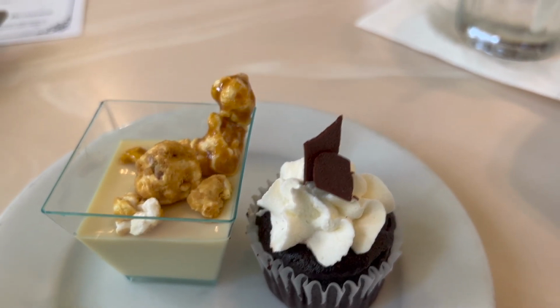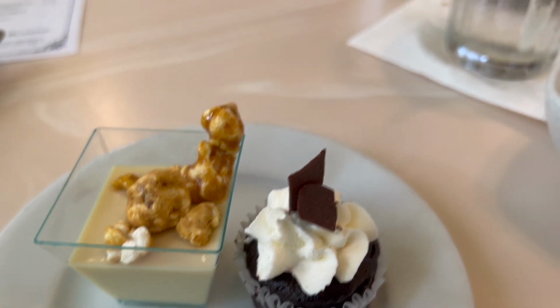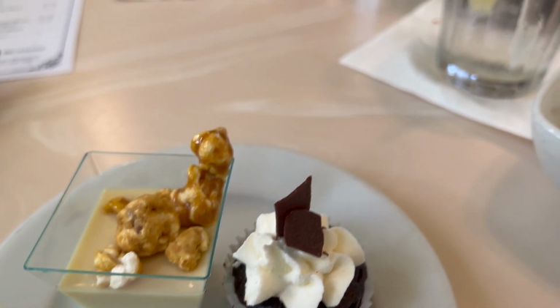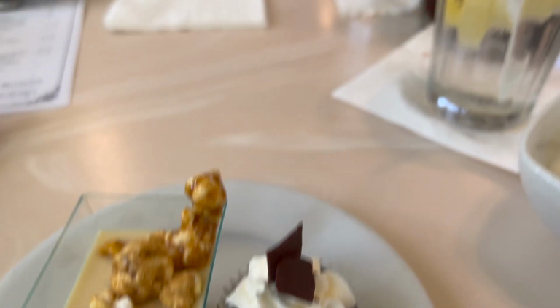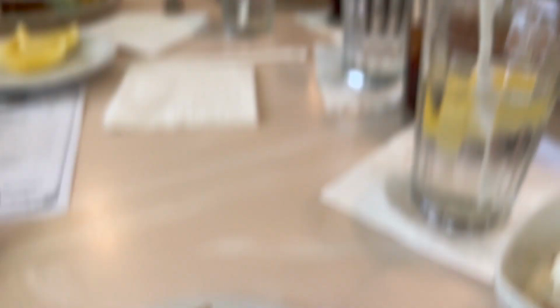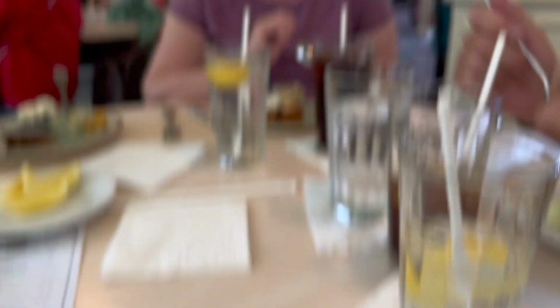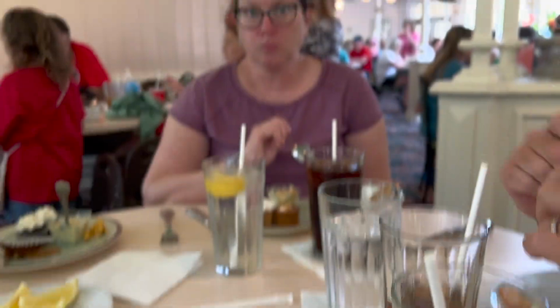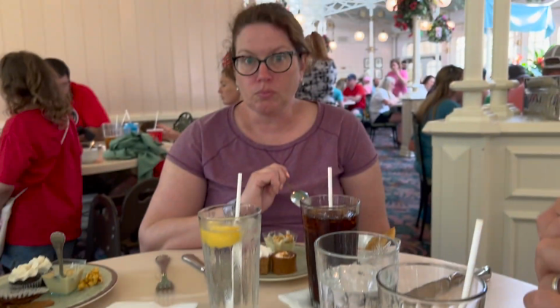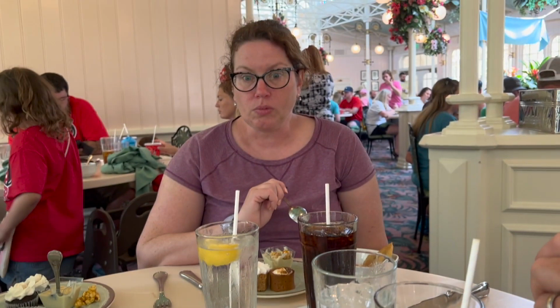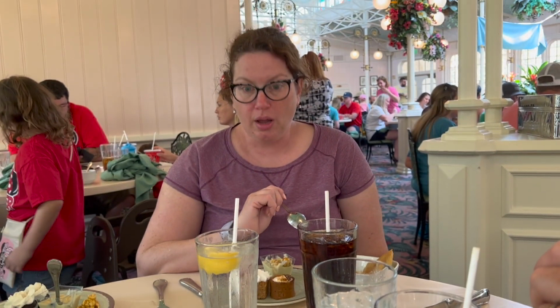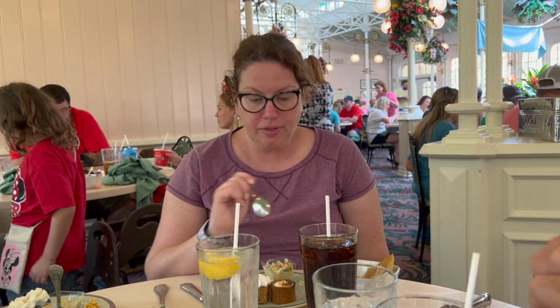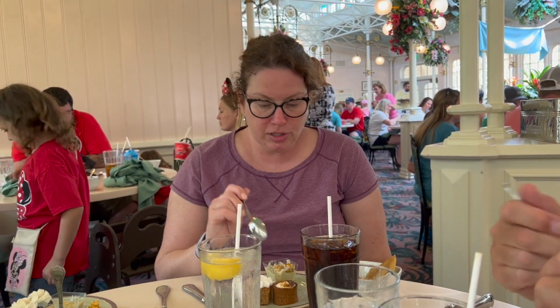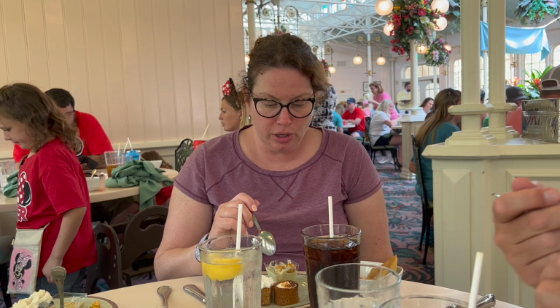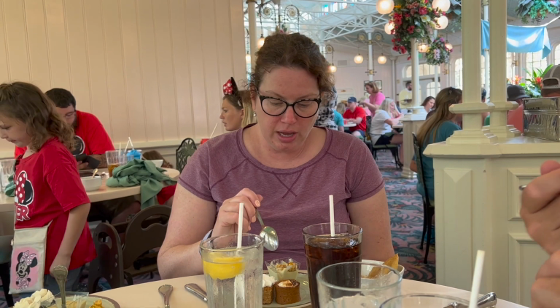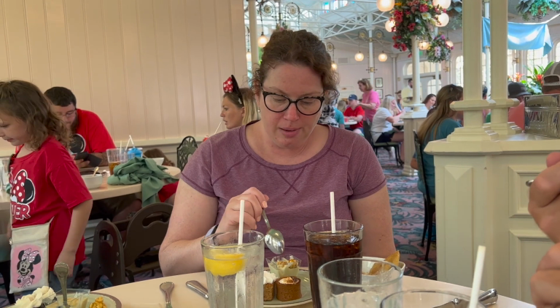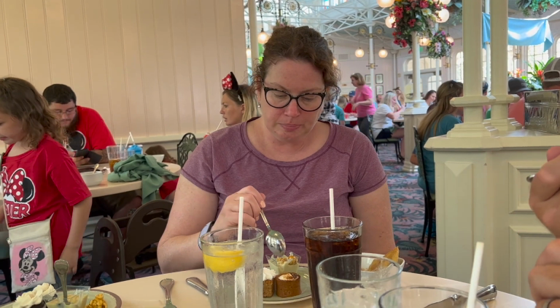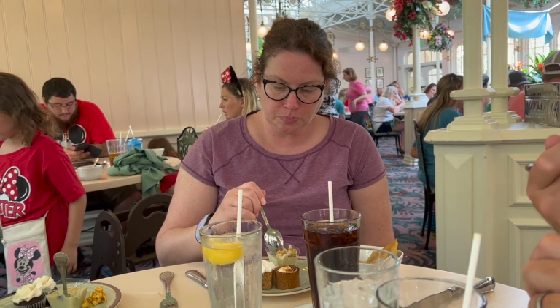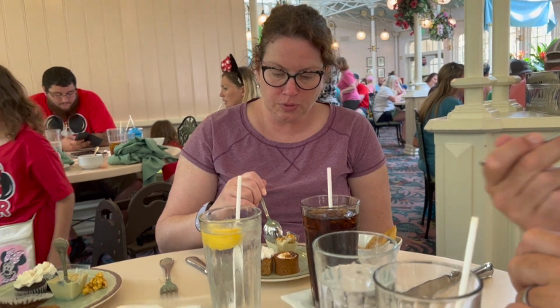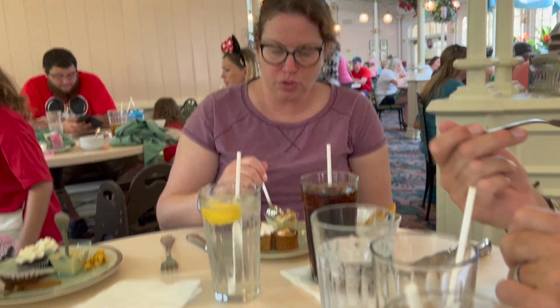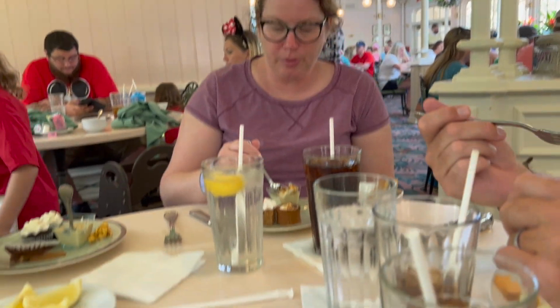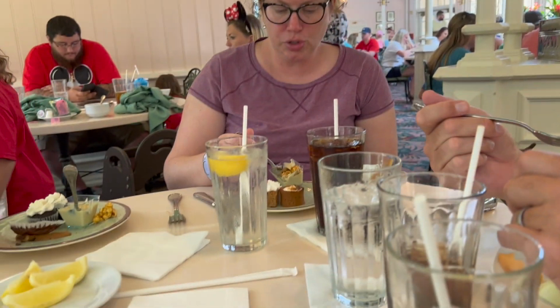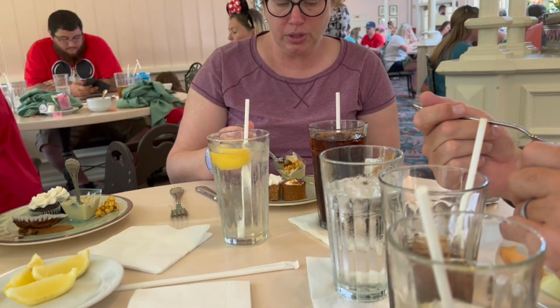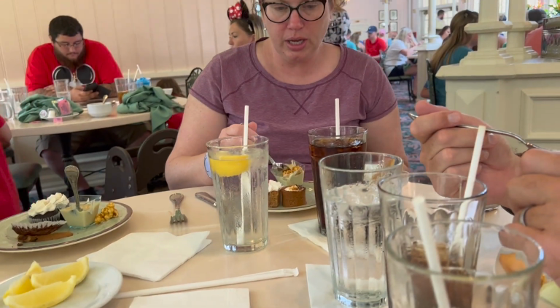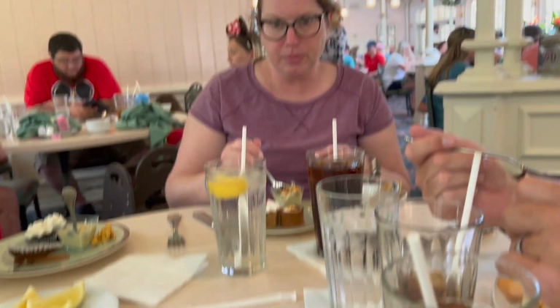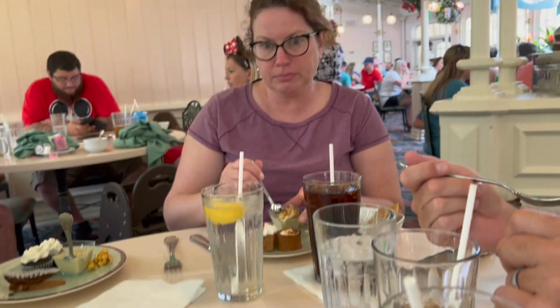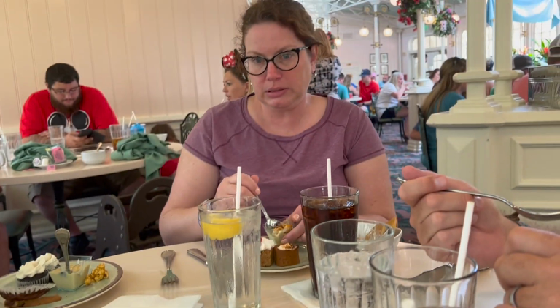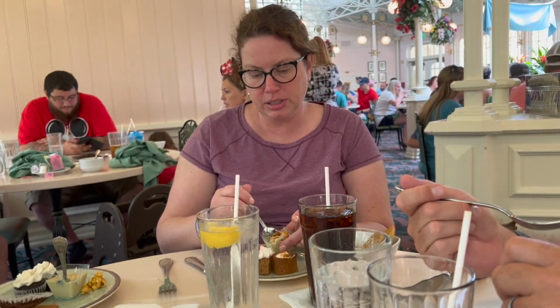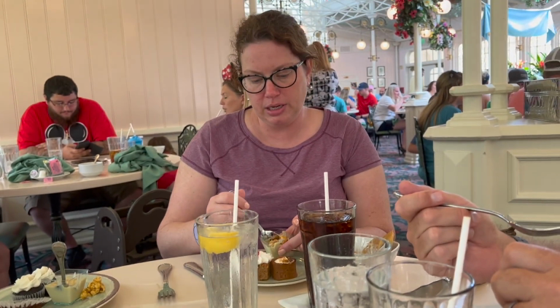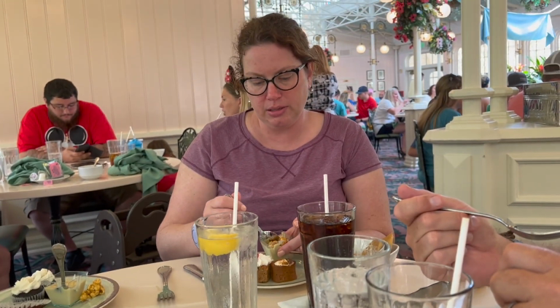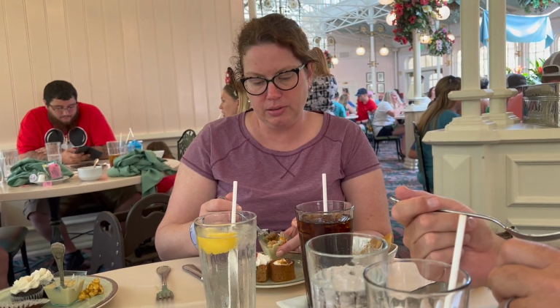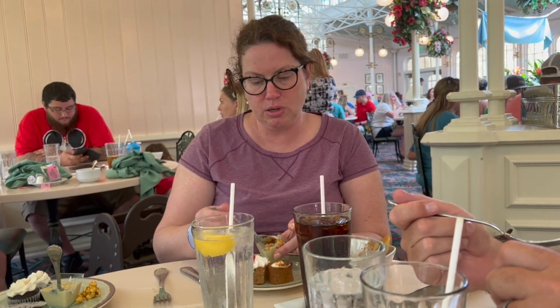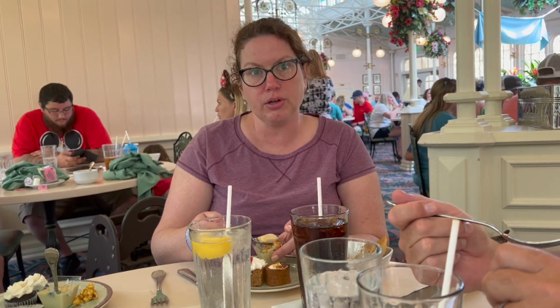You said the butterscotch was good, Jen? I think it's good, yeah. Strawberry shortcake — I'm excited. It's all good!